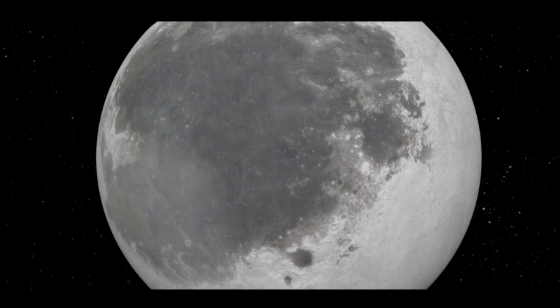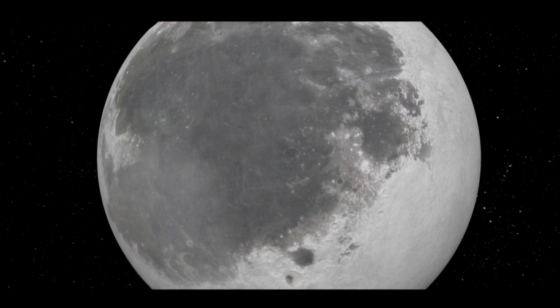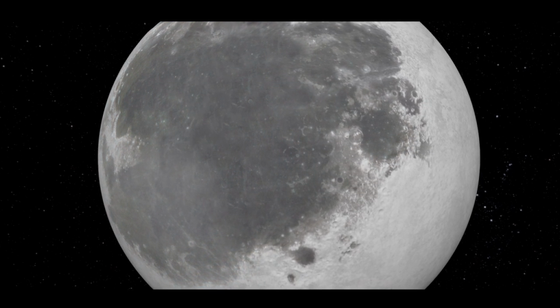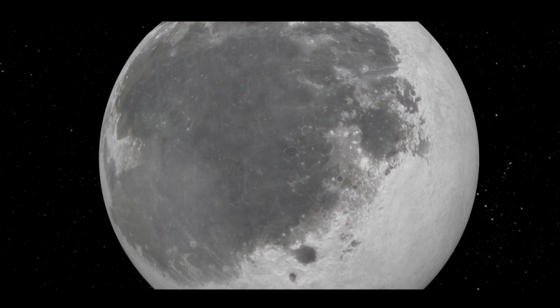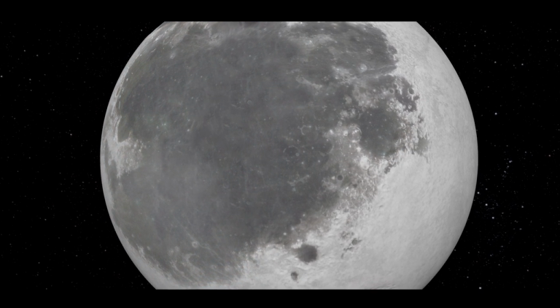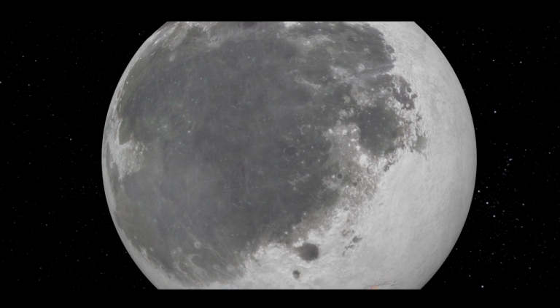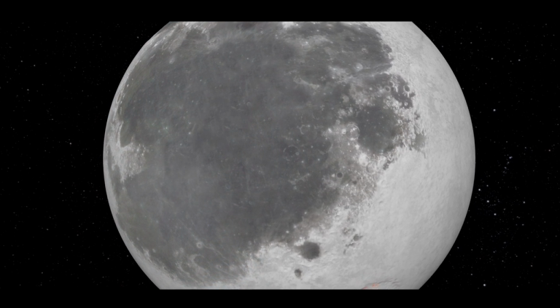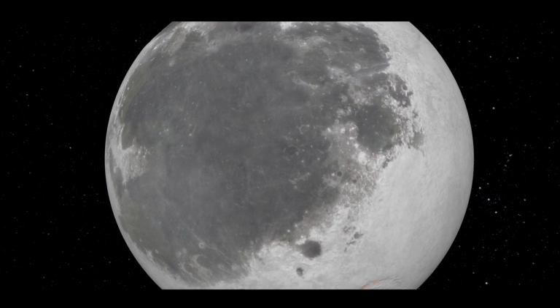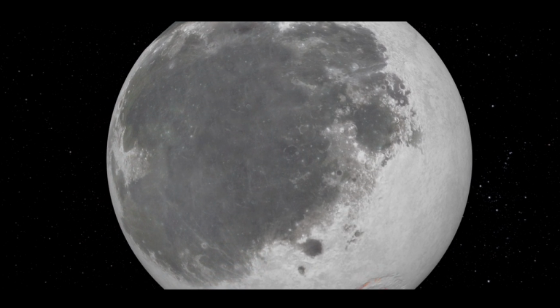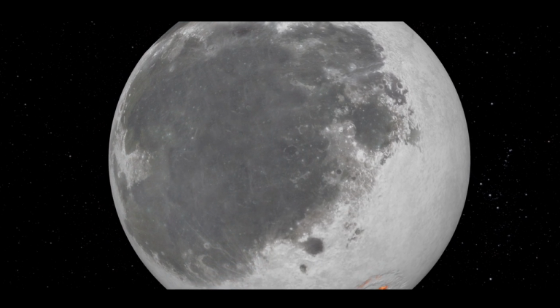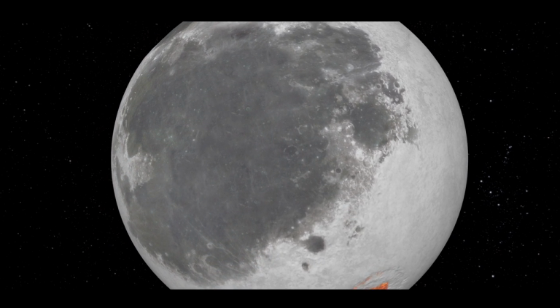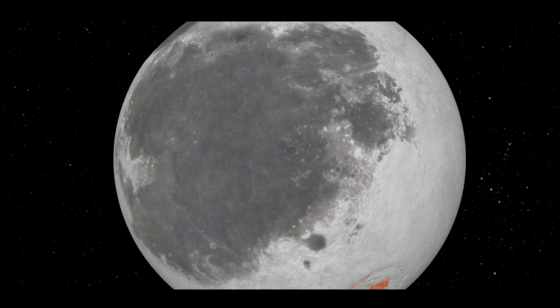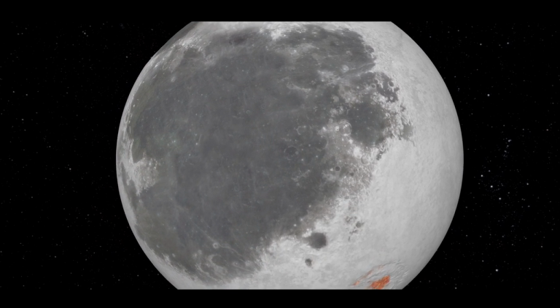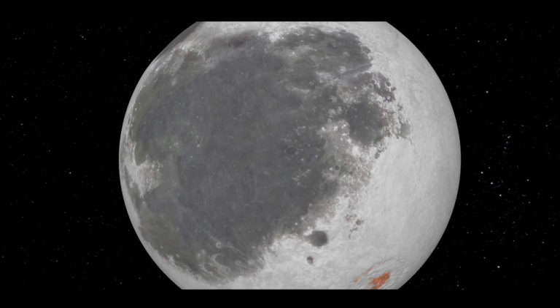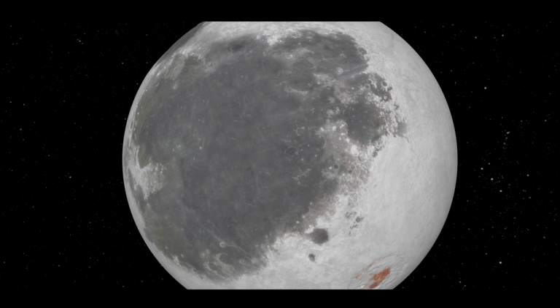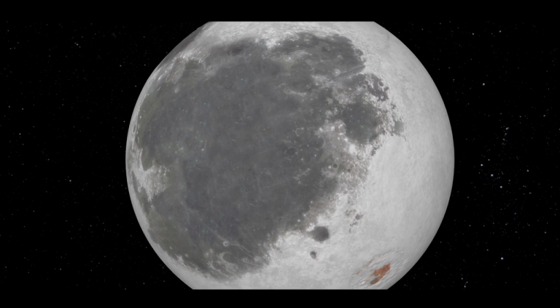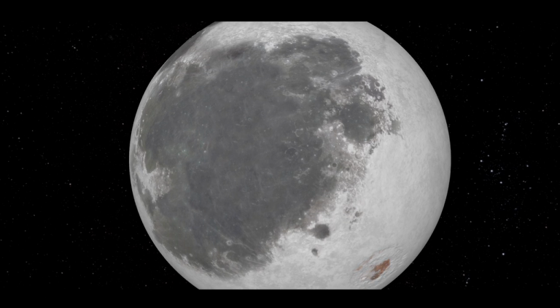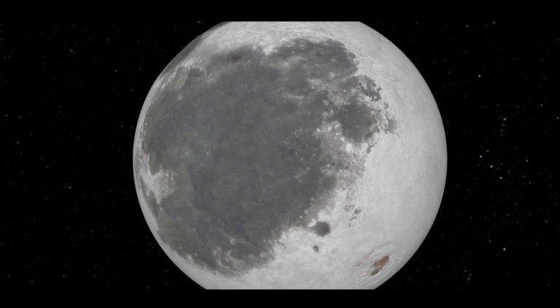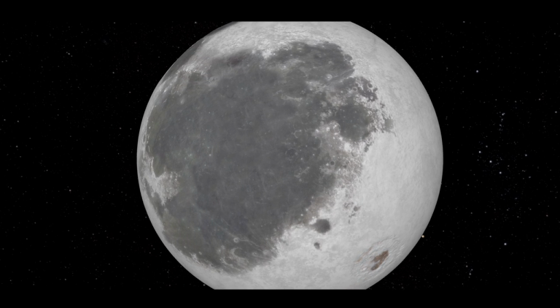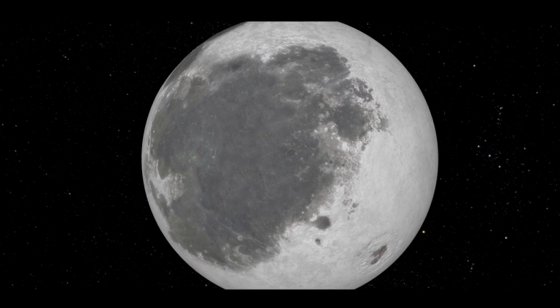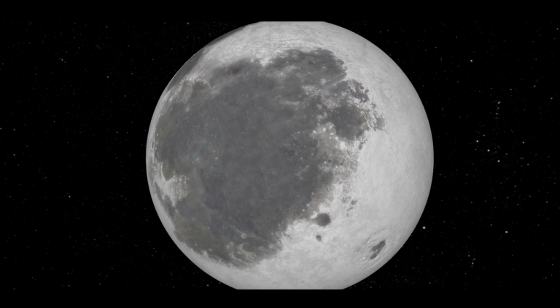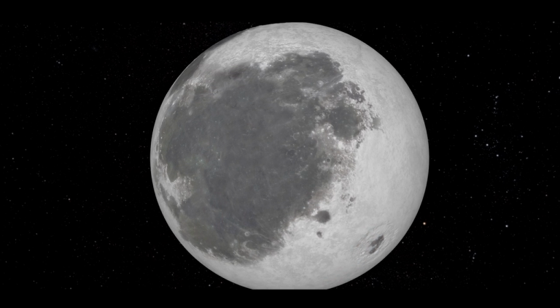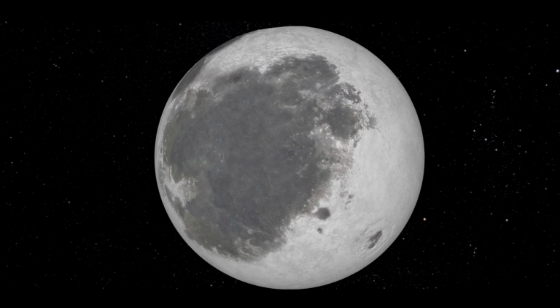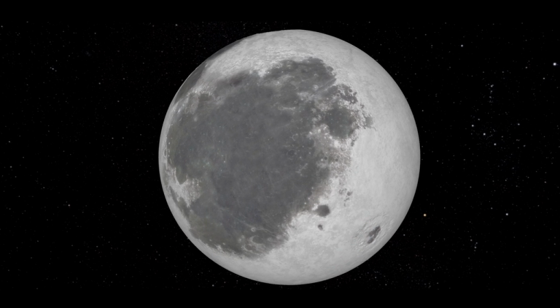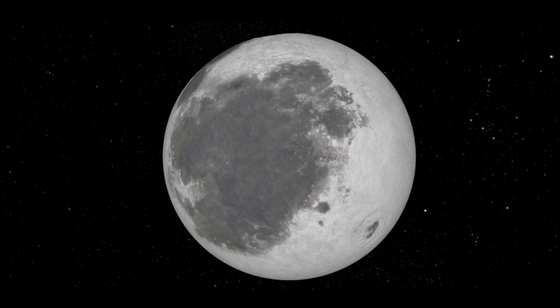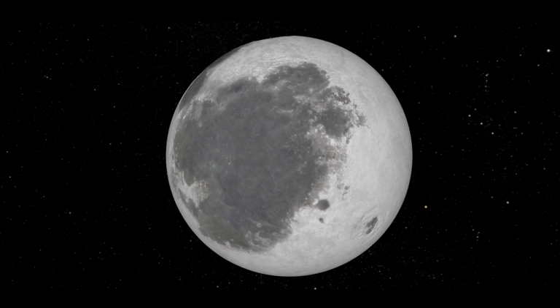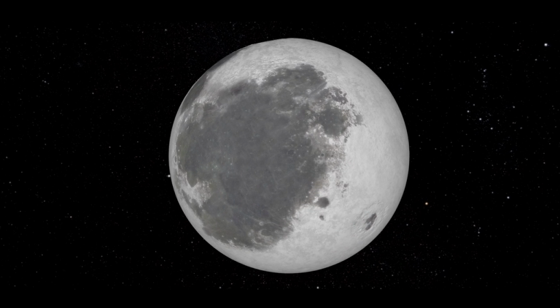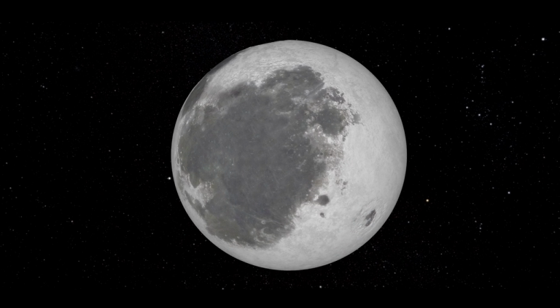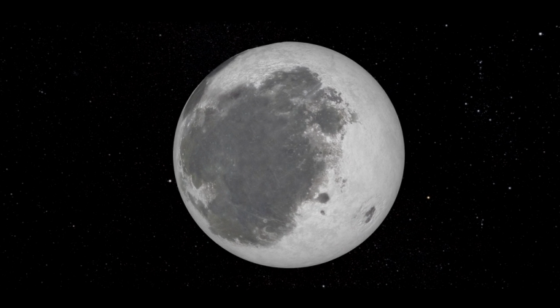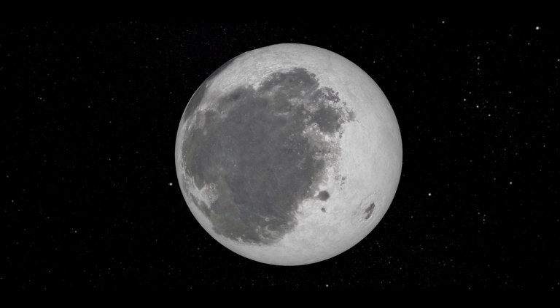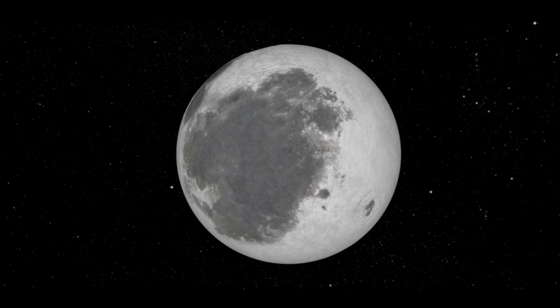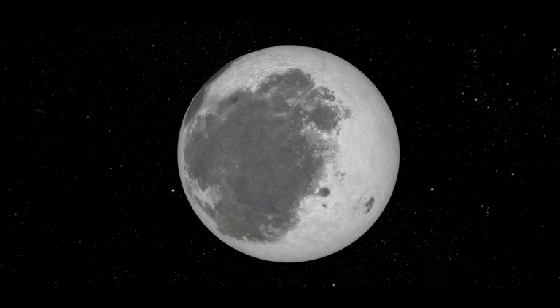Around 1 billion years ago, volcanic activity ended on the near side of the Moon as the last of the large impacts made their mark on the surface.